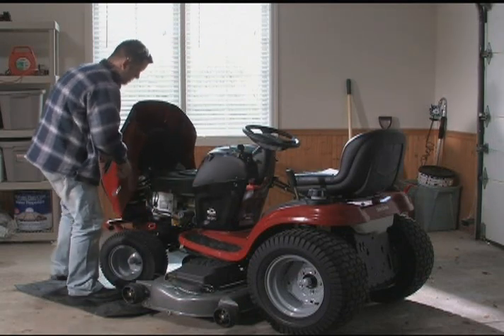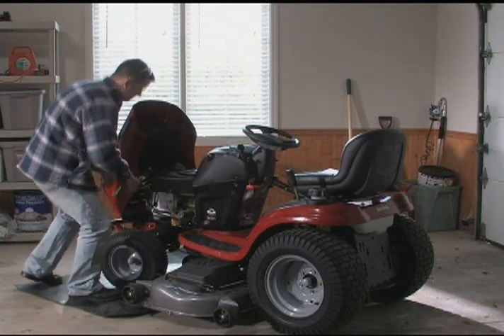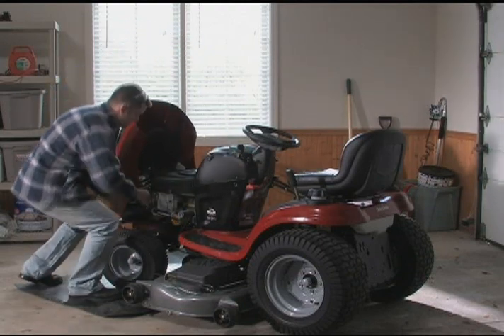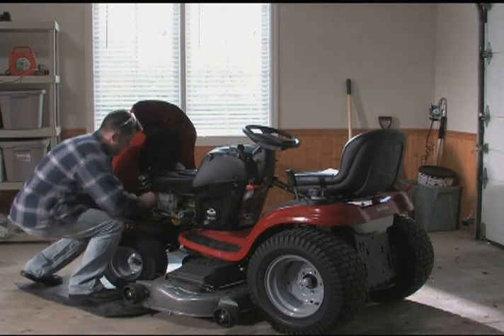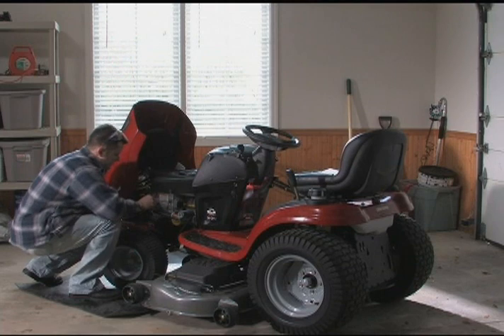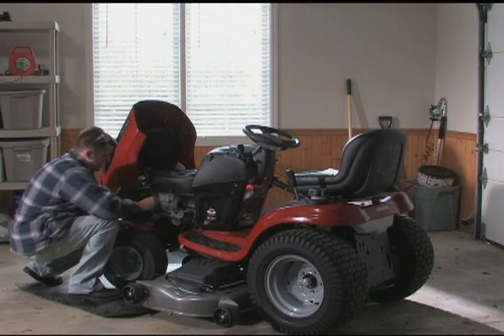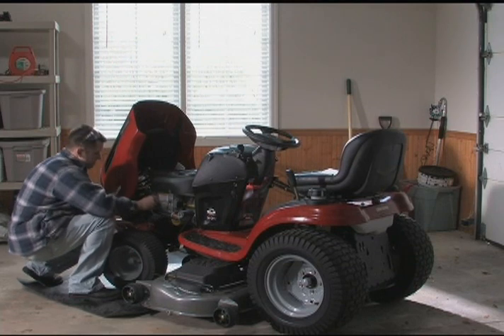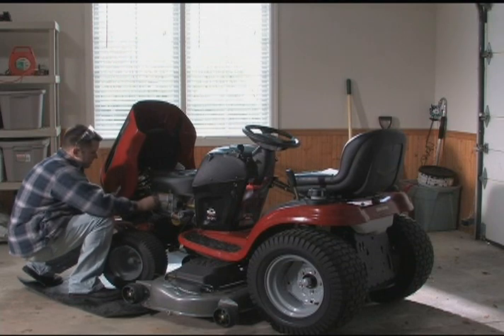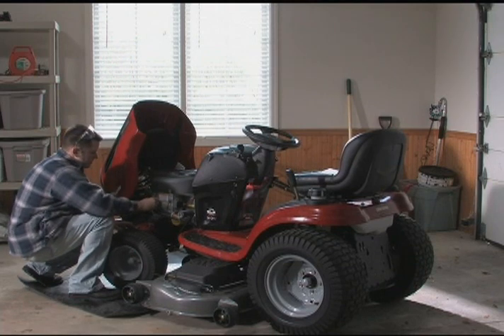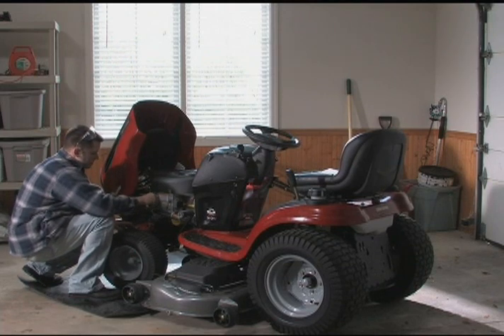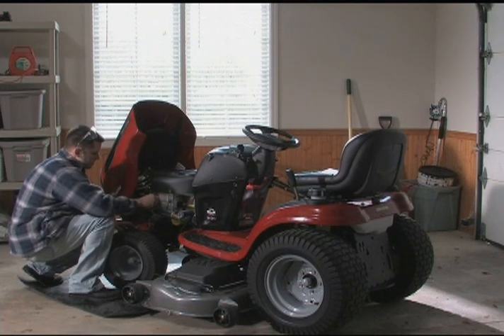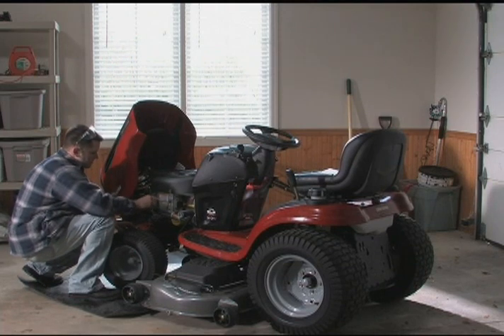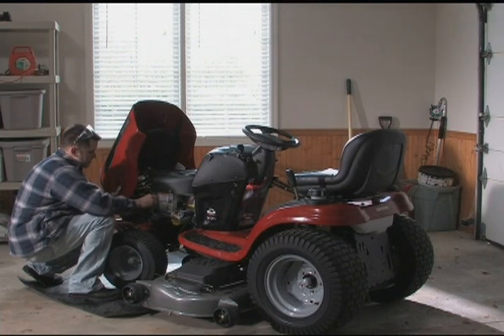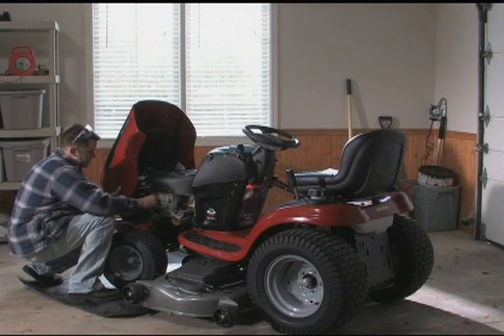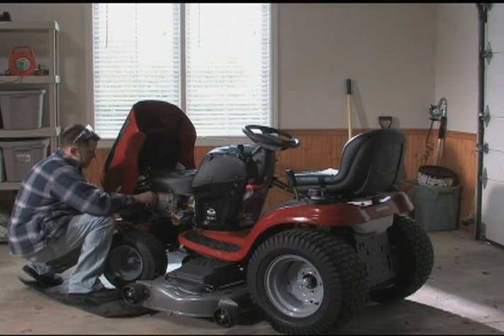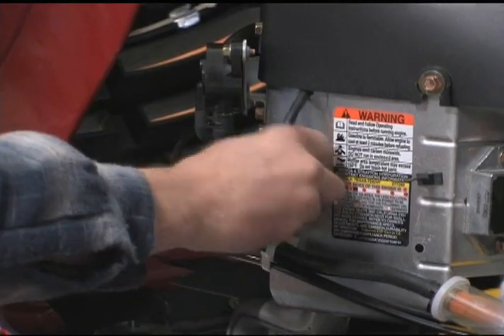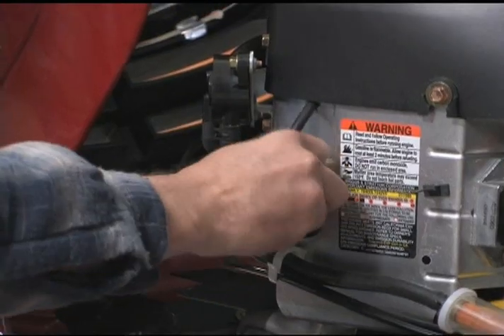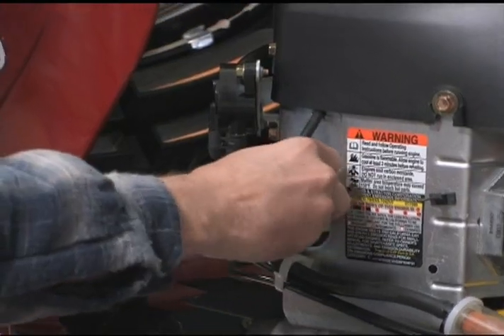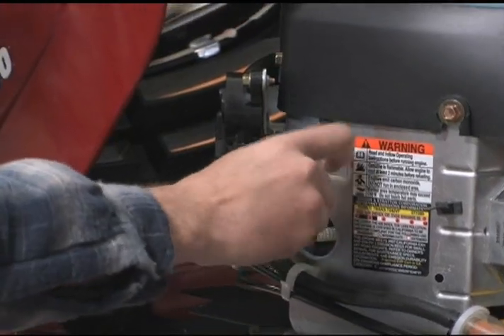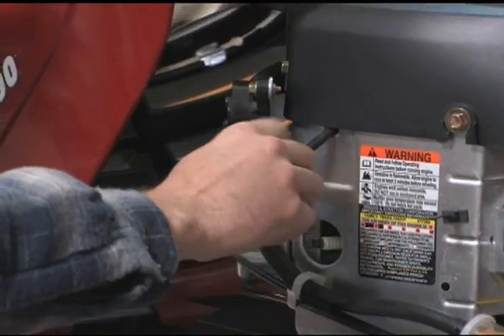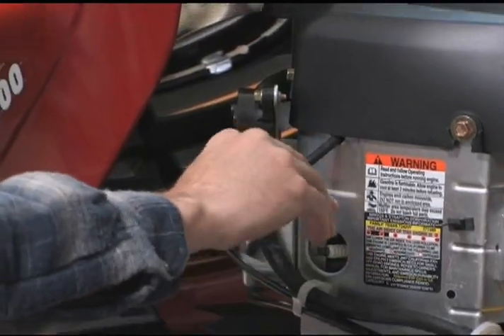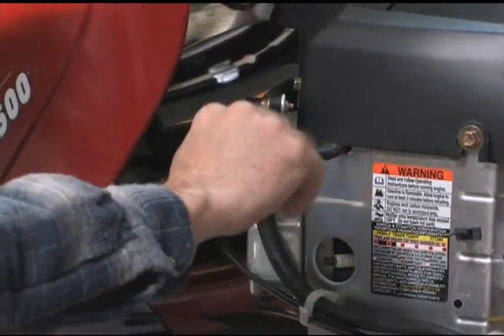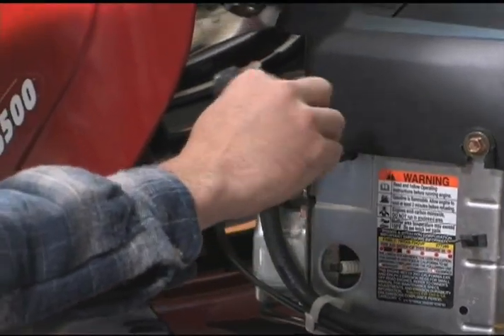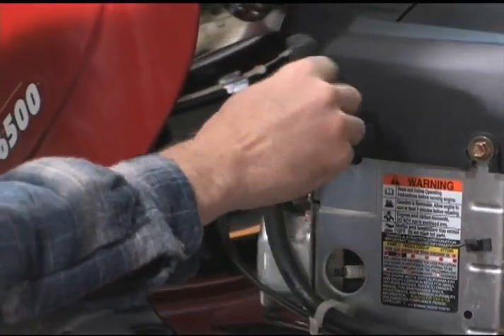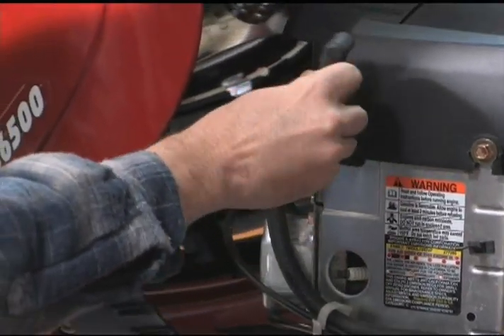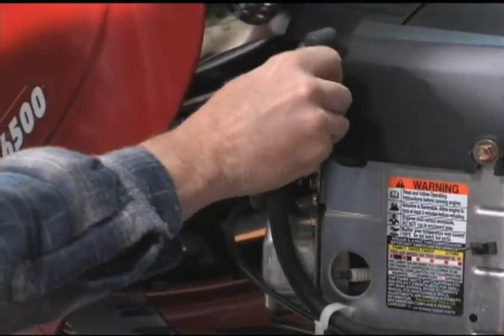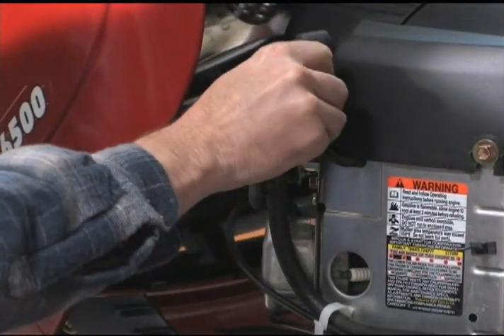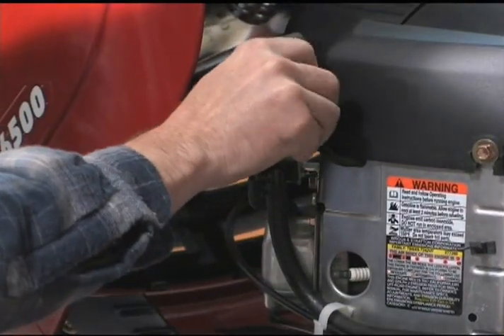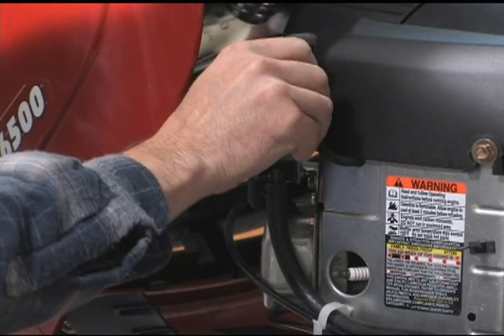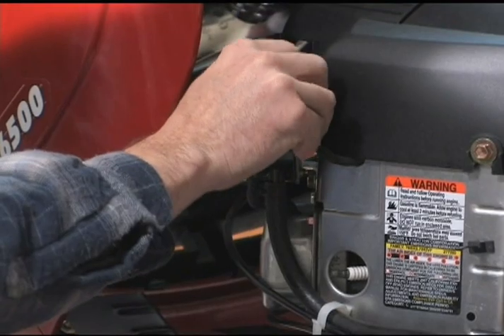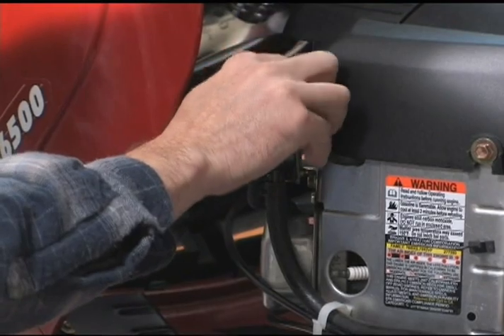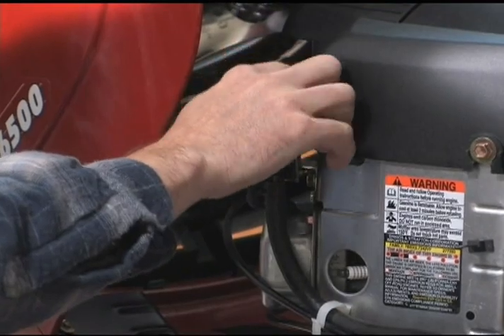Regardless of the type of tractor you have, the first step is to disconnect the spark plug wire to prevent accidental starting.